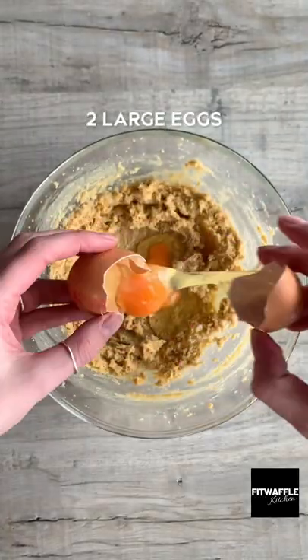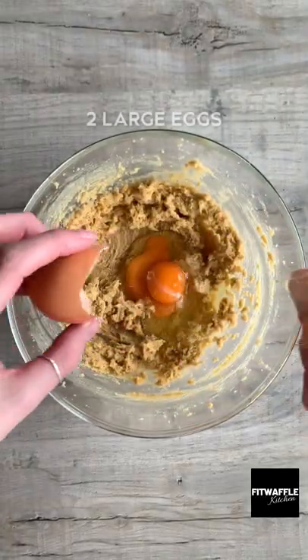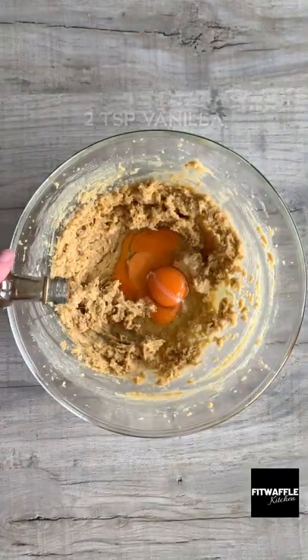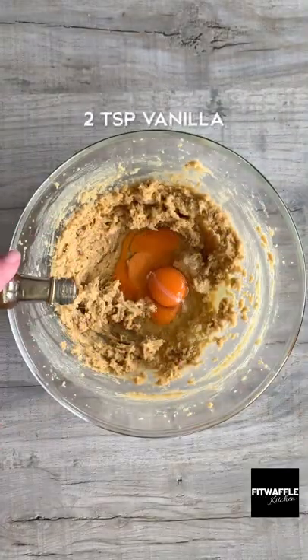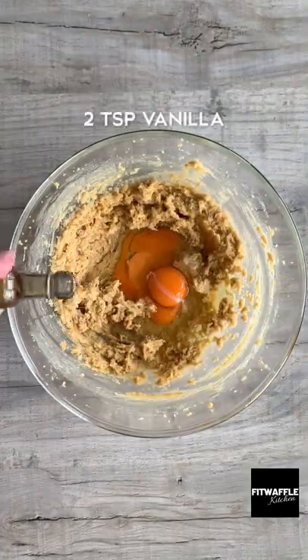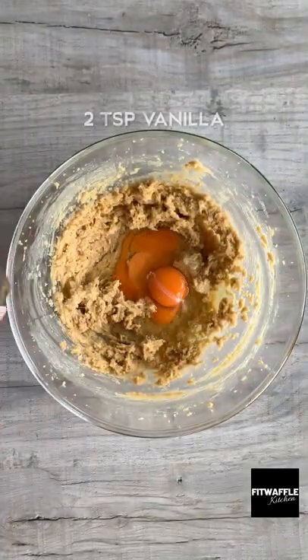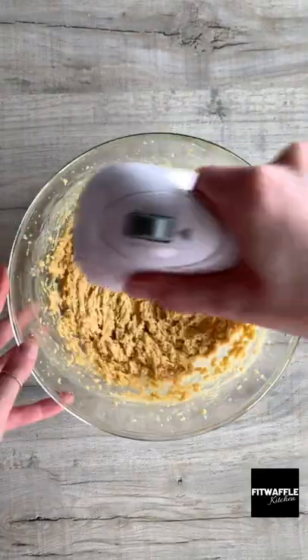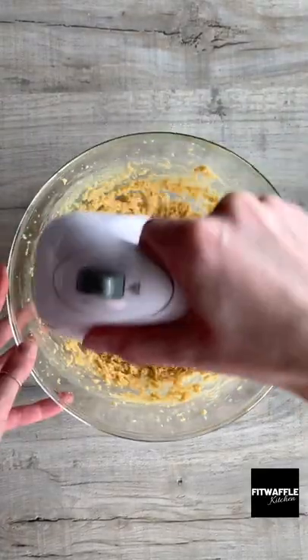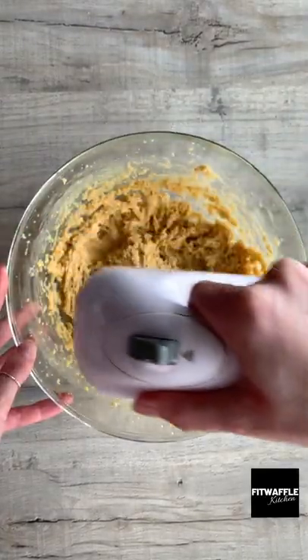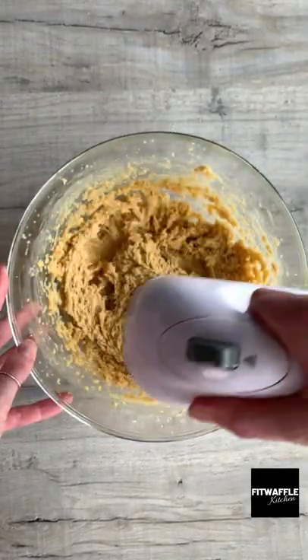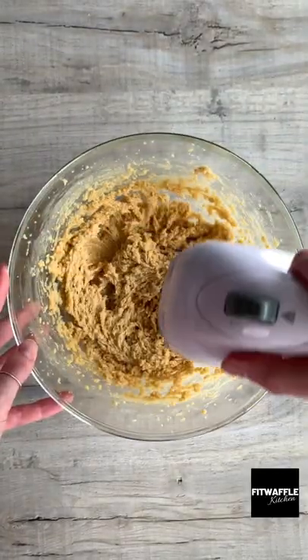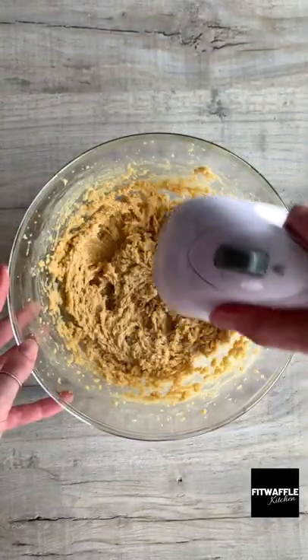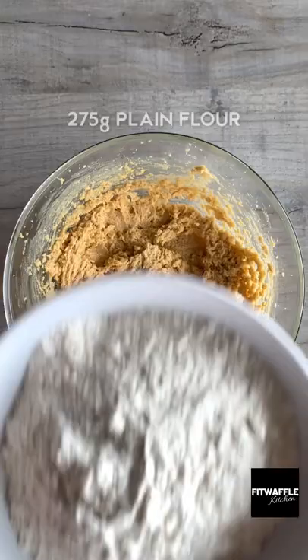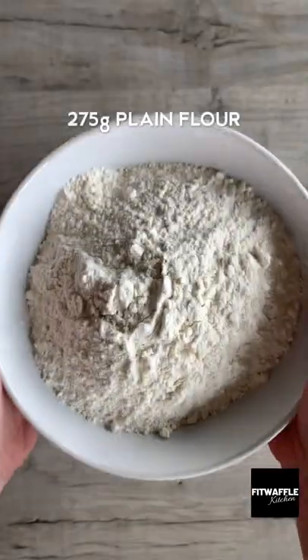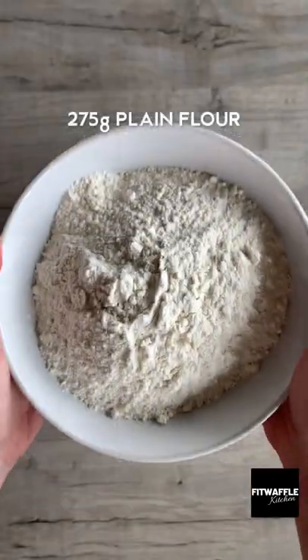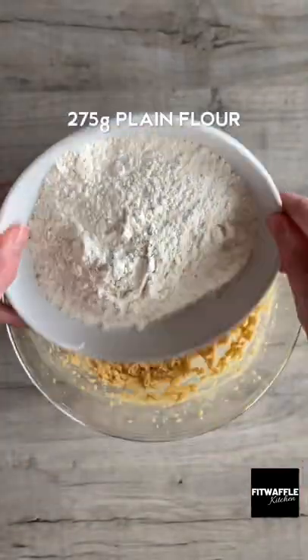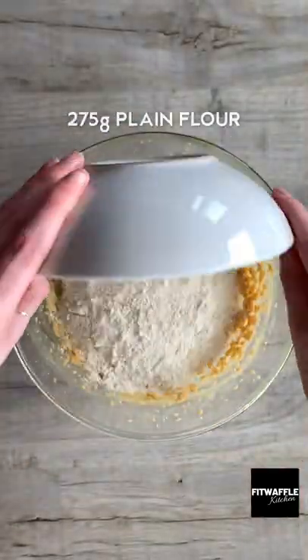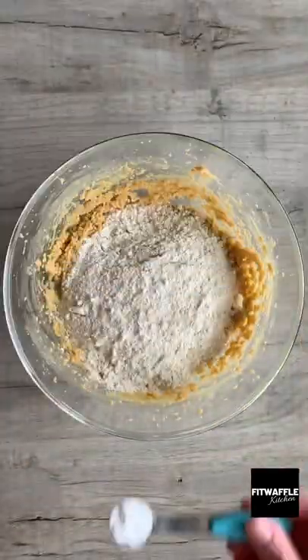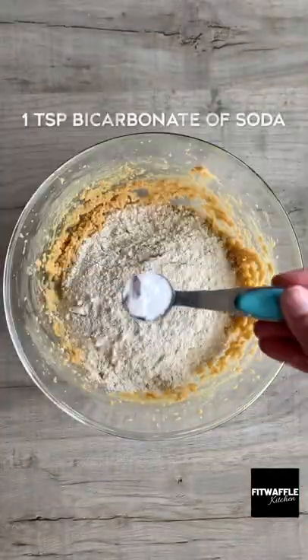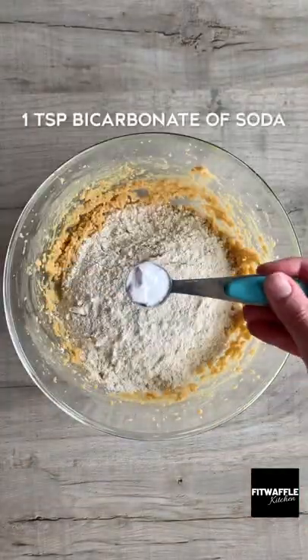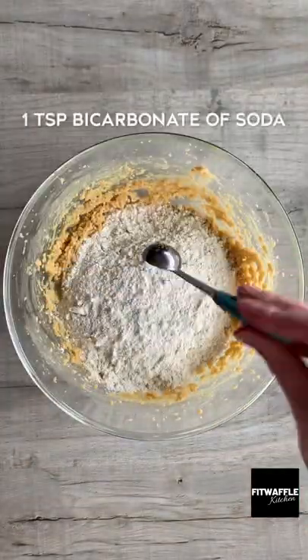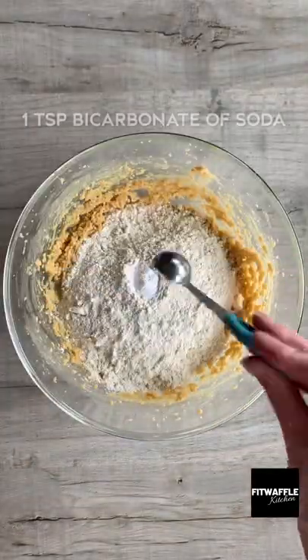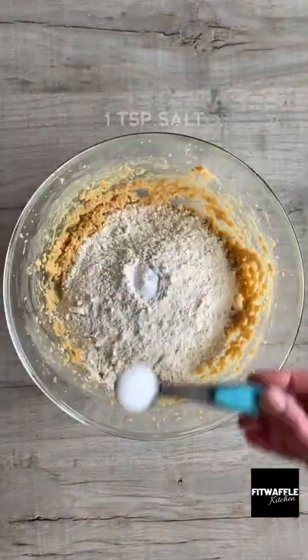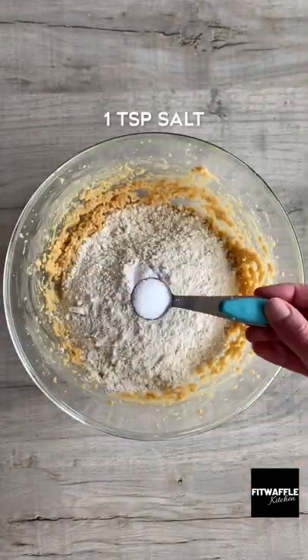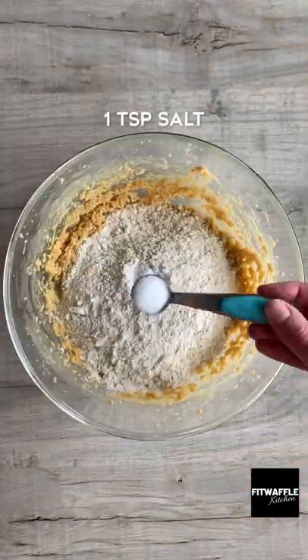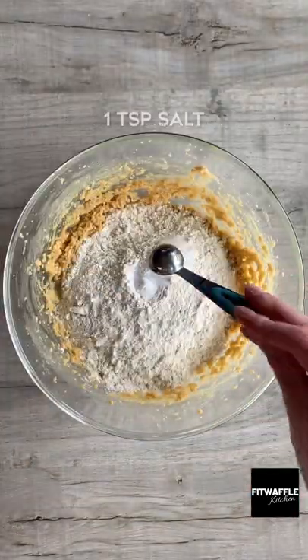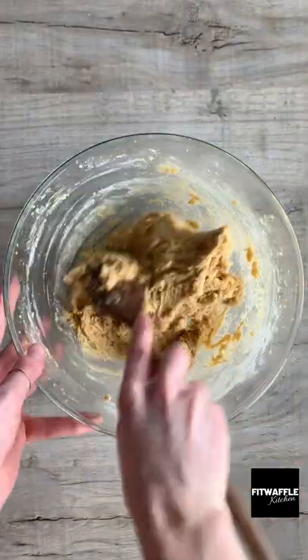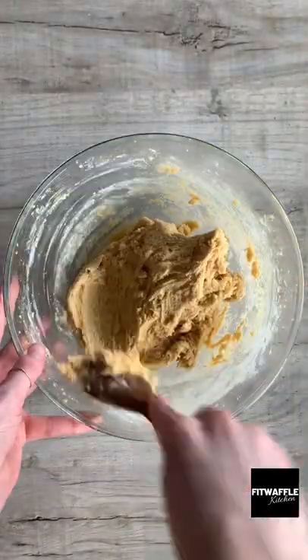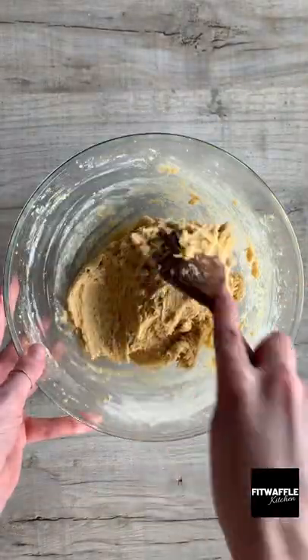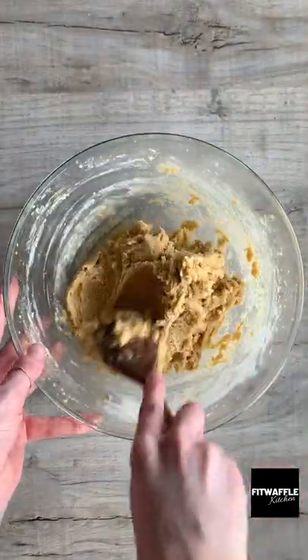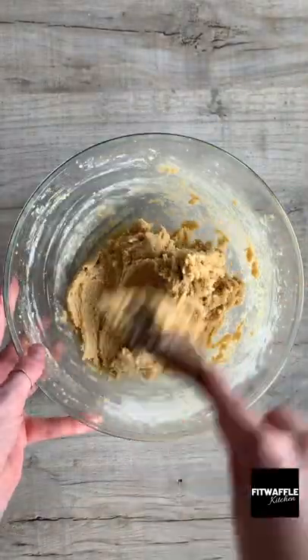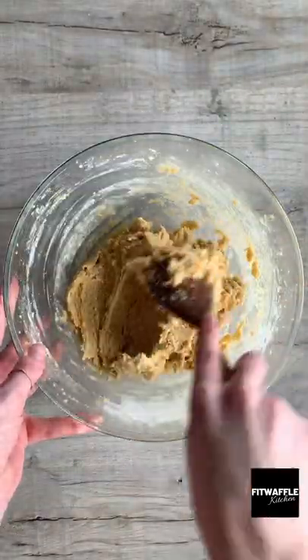Add your eggs and vanilla and whisk these in. Then add your plain flour, bicarbonate of soda and salt and mix until just combined.